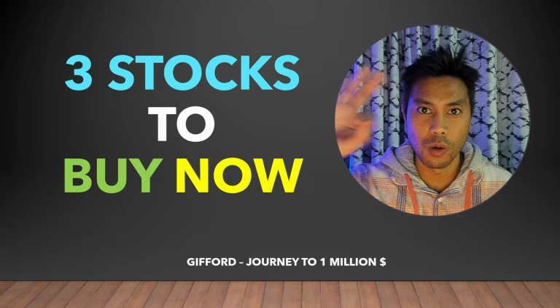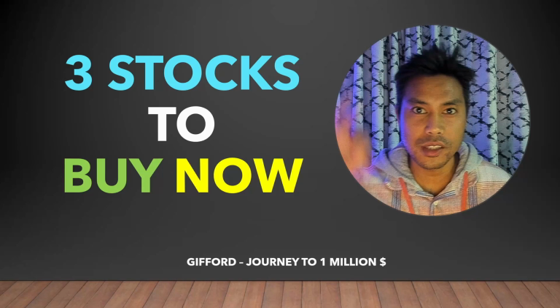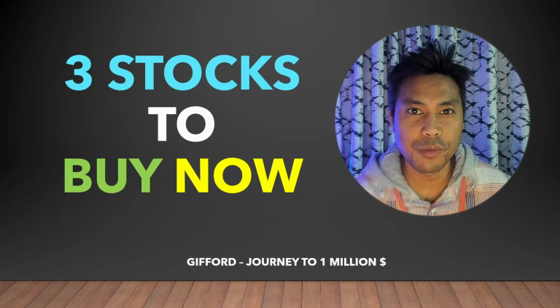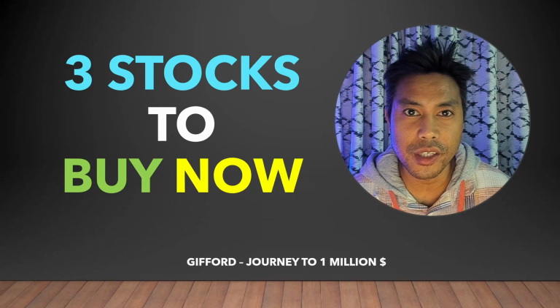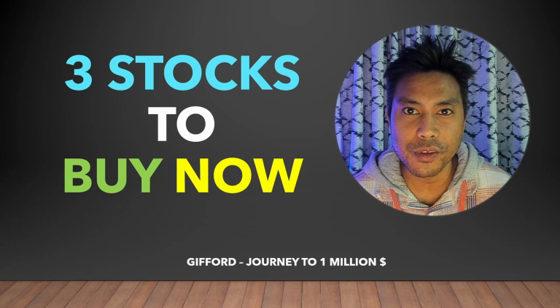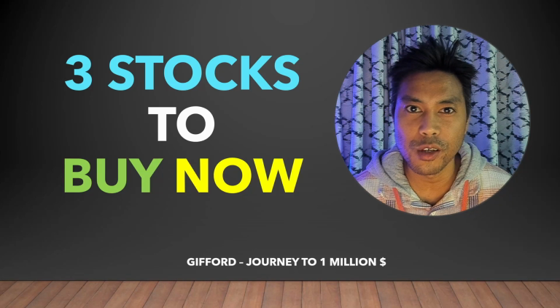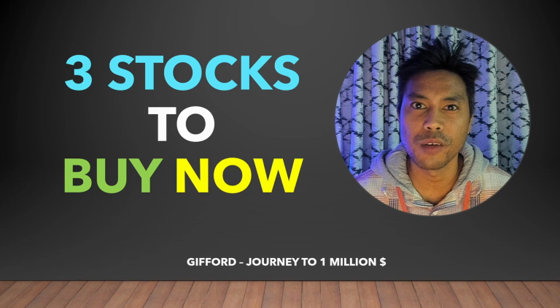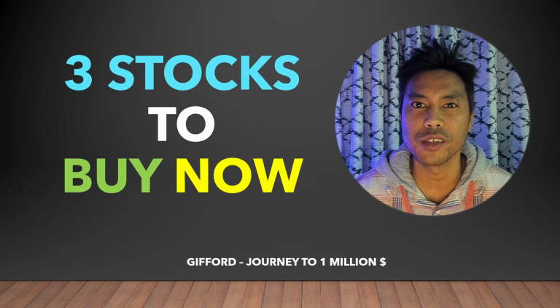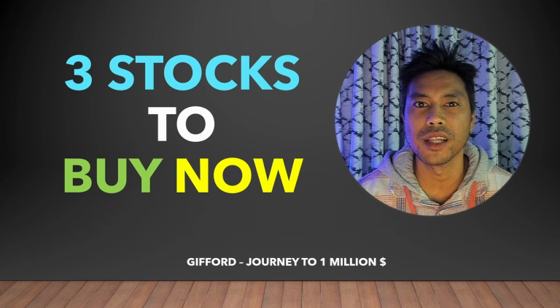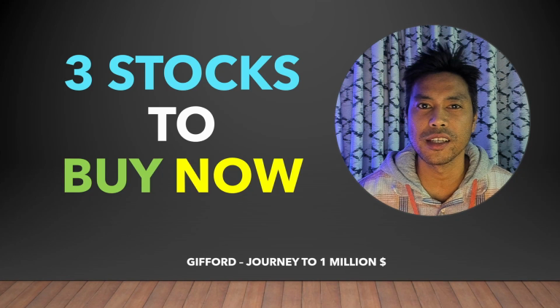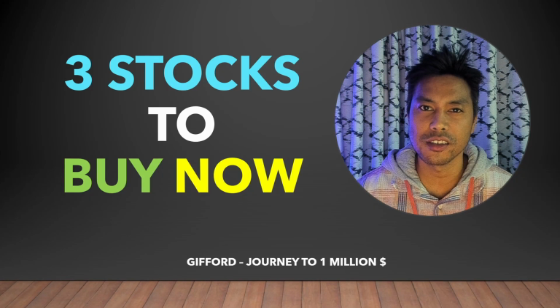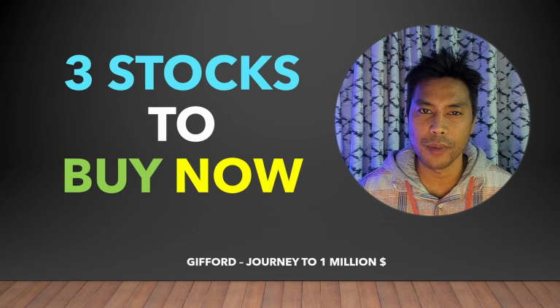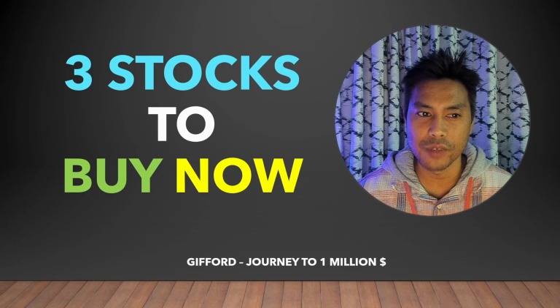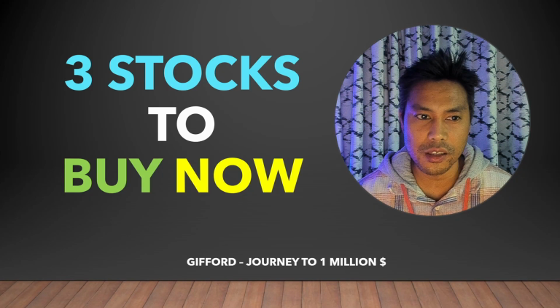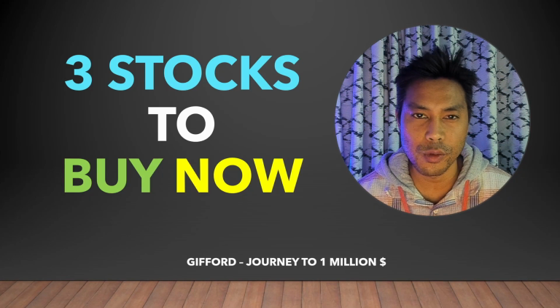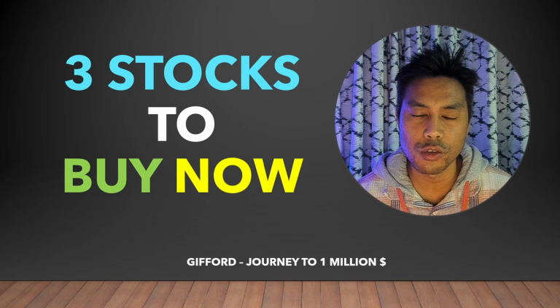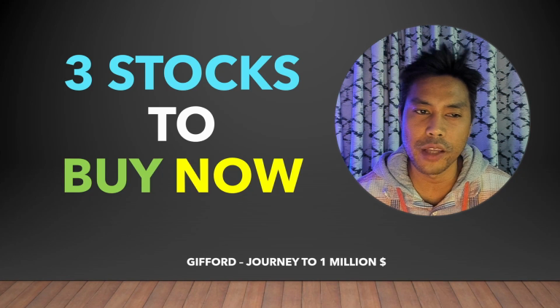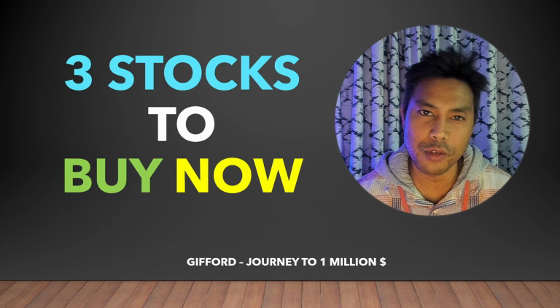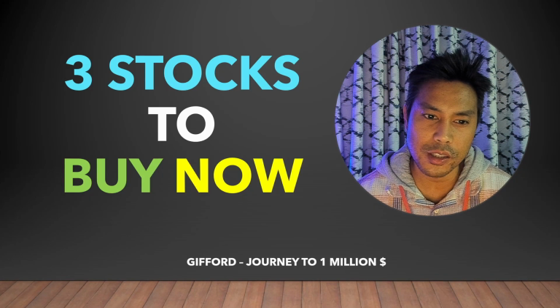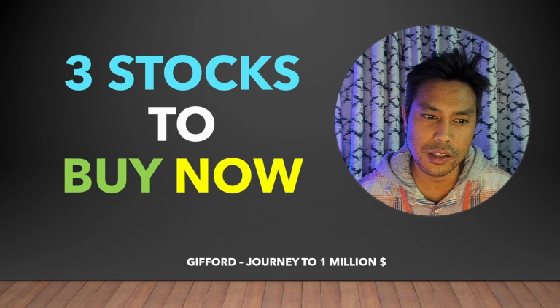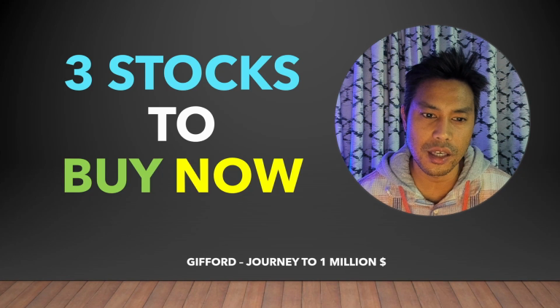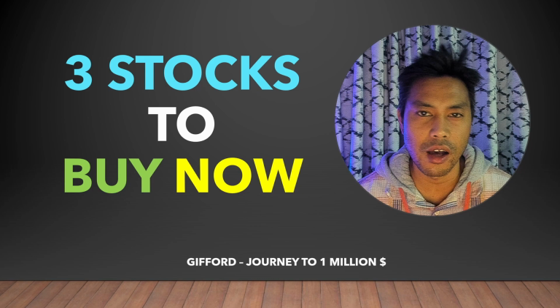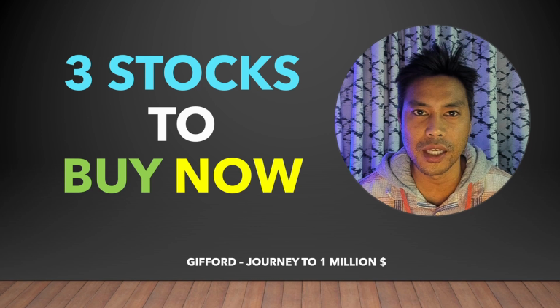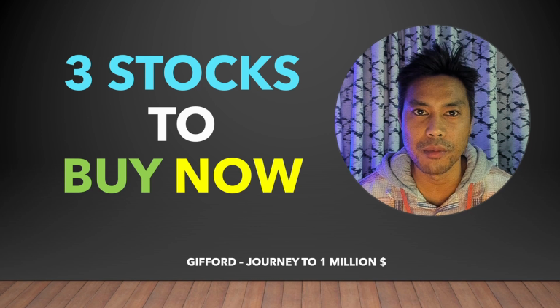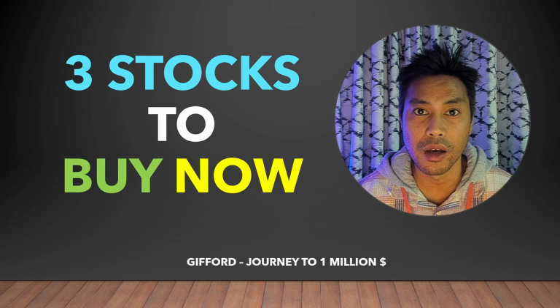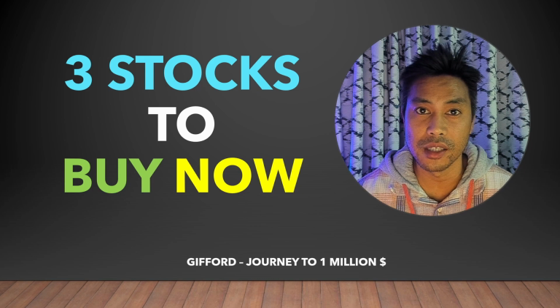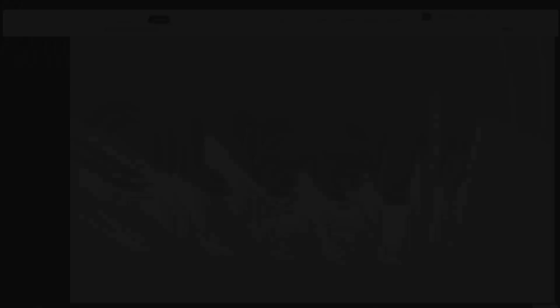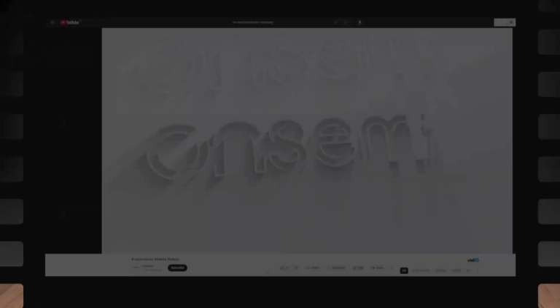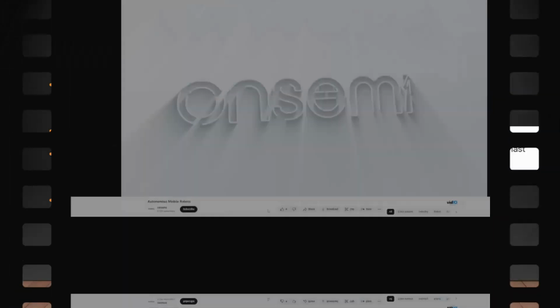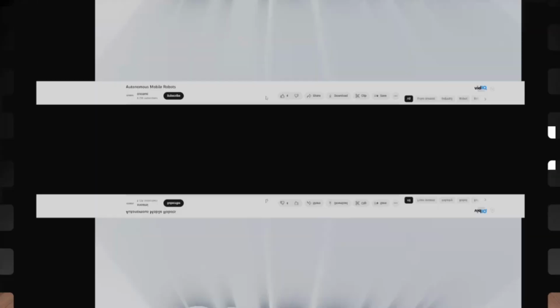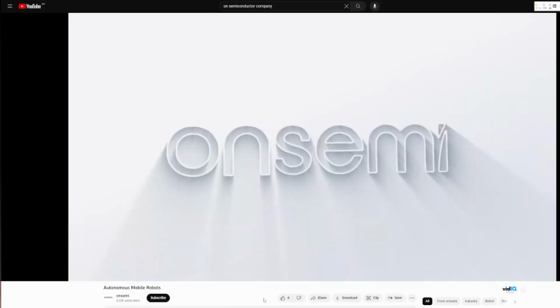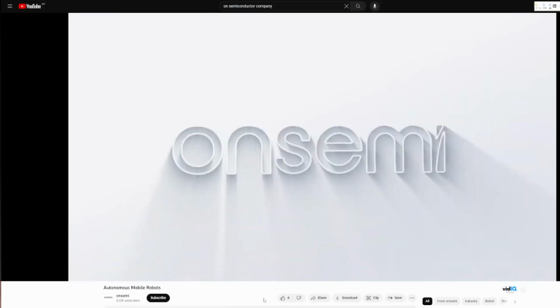What is up everybody, Gifford here and welcome back to a late night stock market video. Today we're going to talk about the three stocks that I'm going to be buying in September. Getting straight into it,